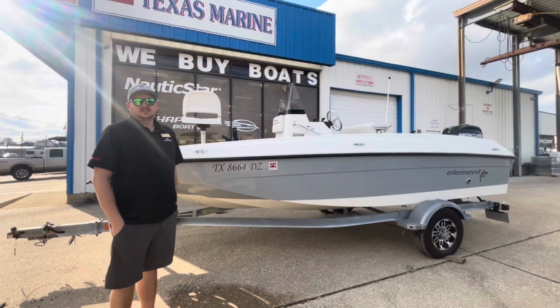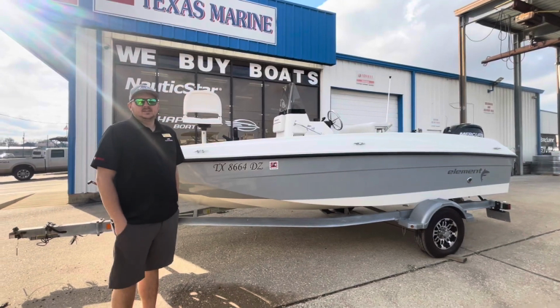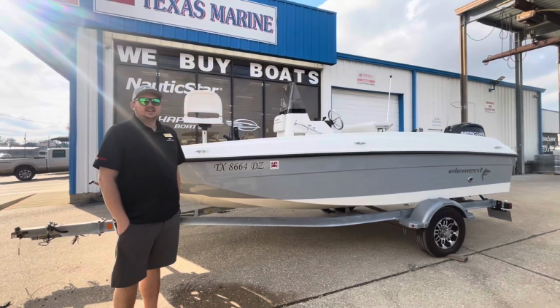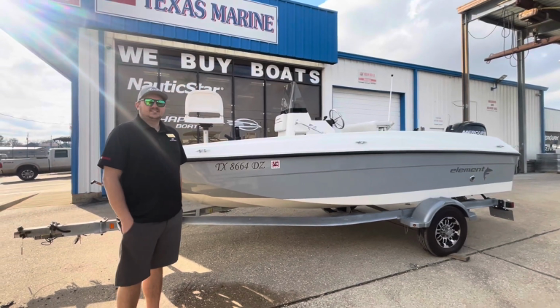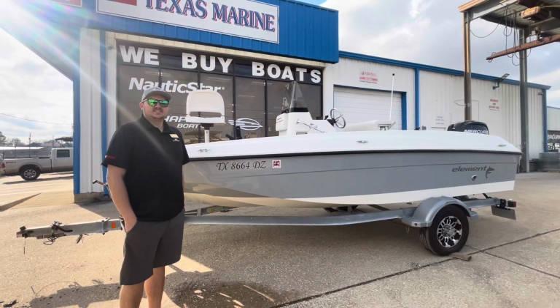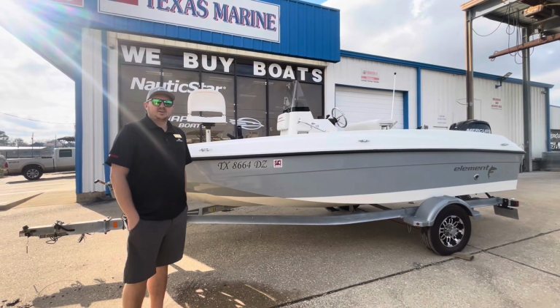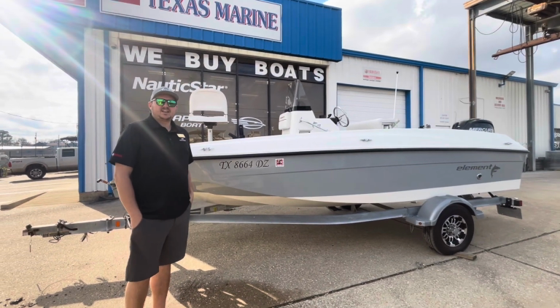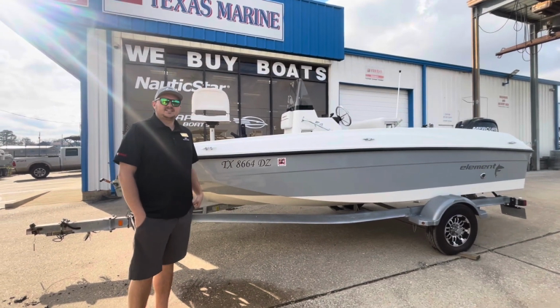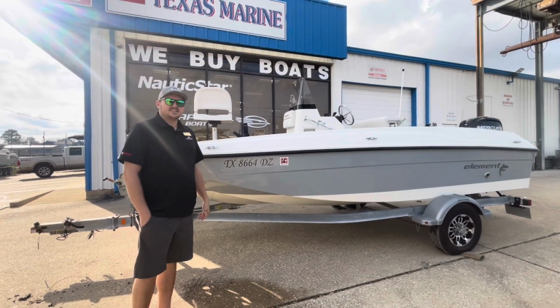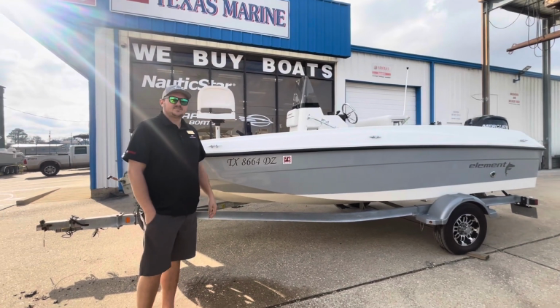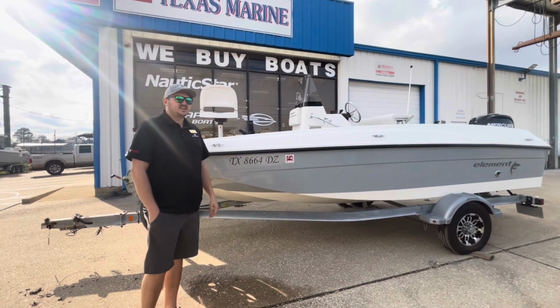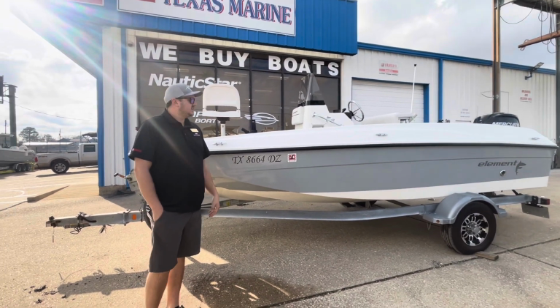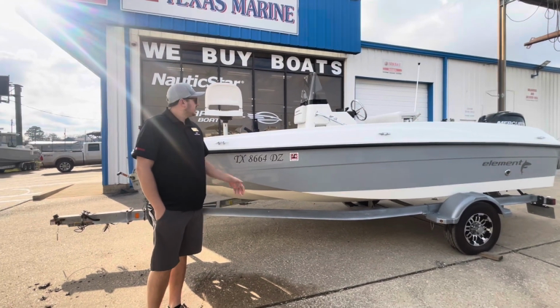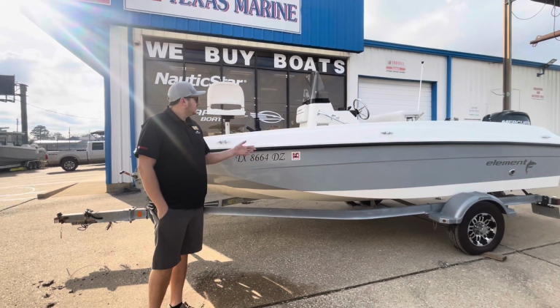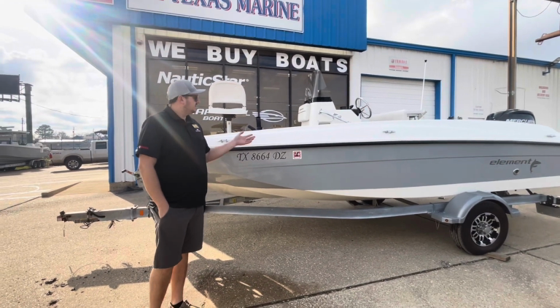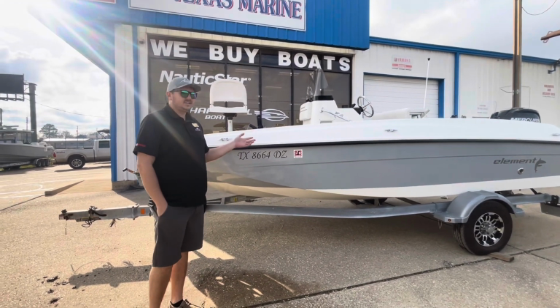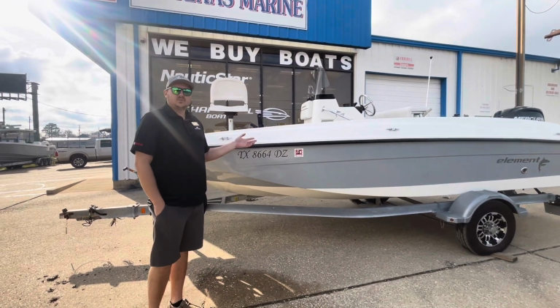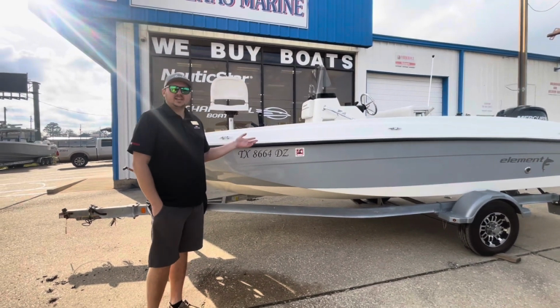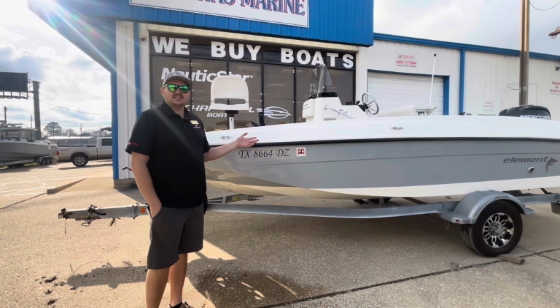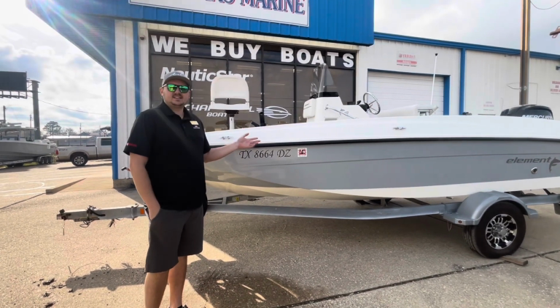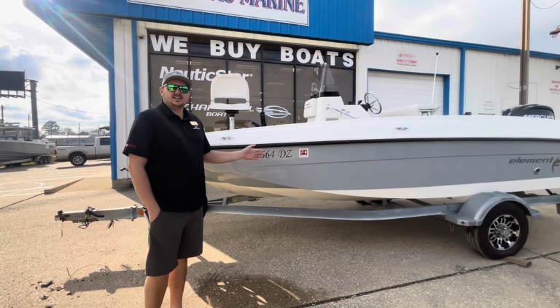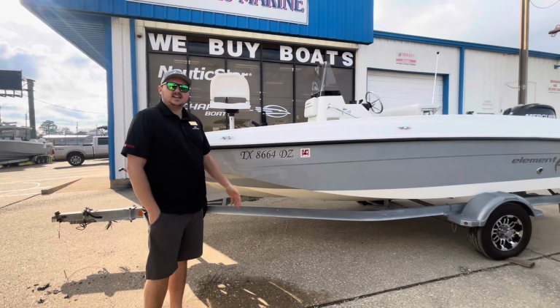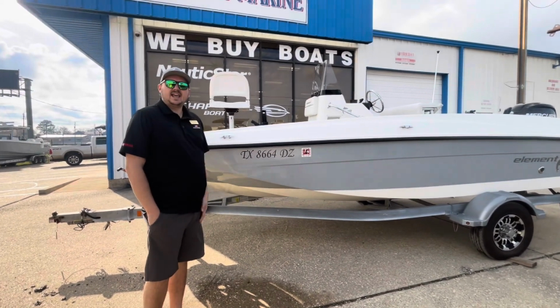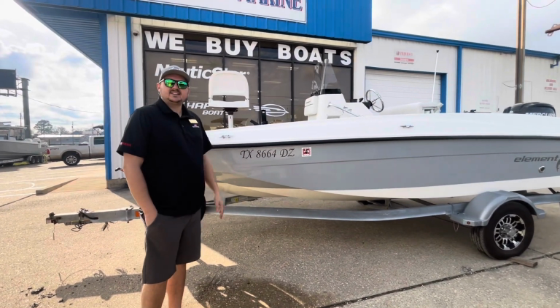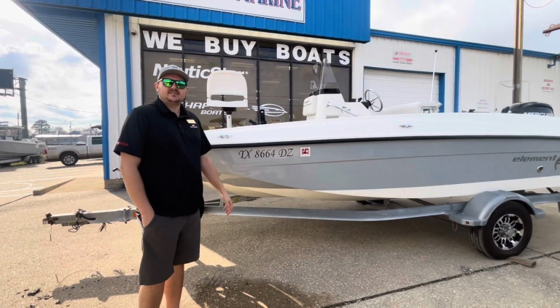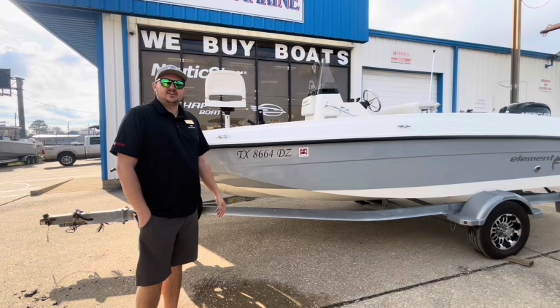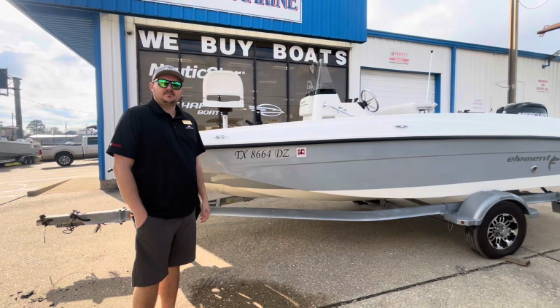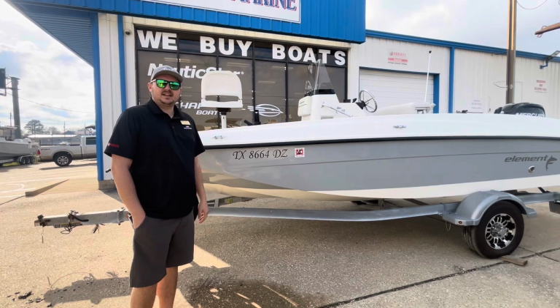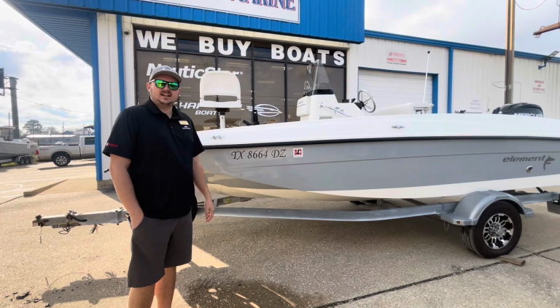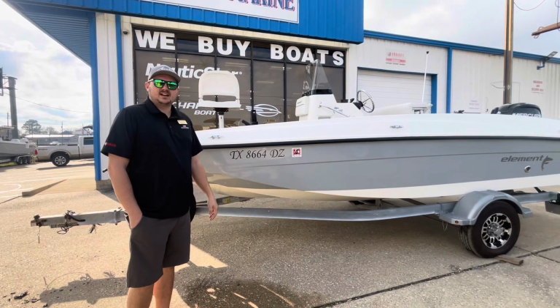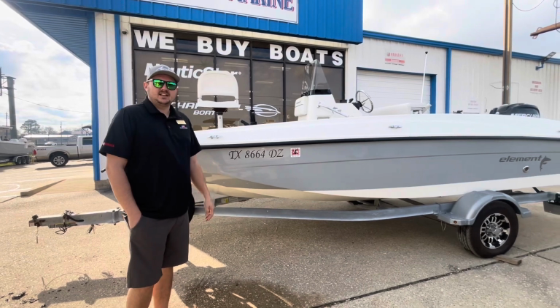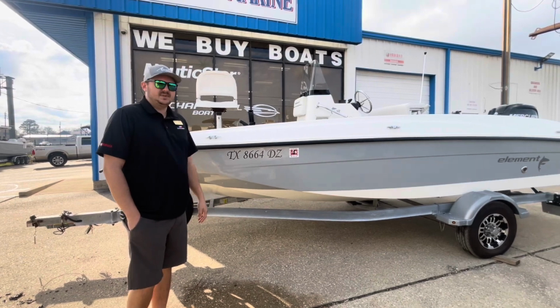Hey guys, this is Brady at Texas Marine. Here is a 2018 18-foot Bayliner Element.